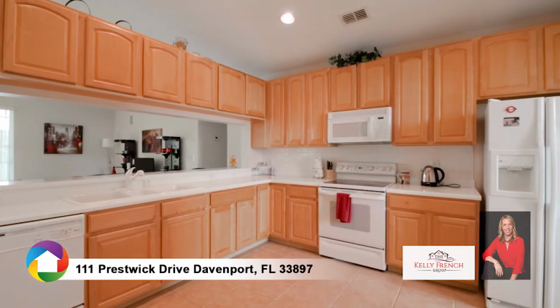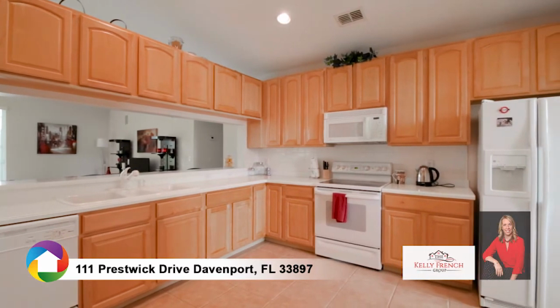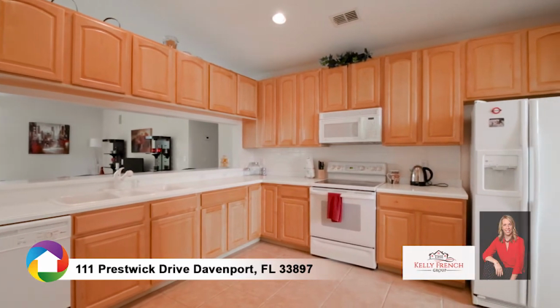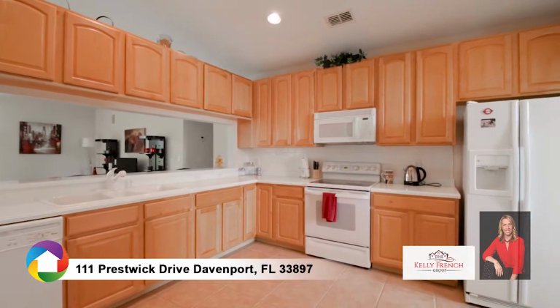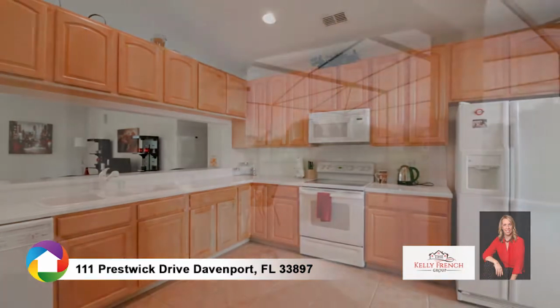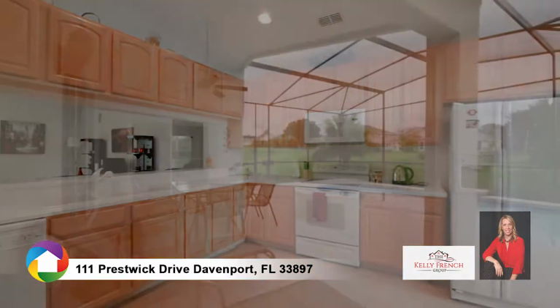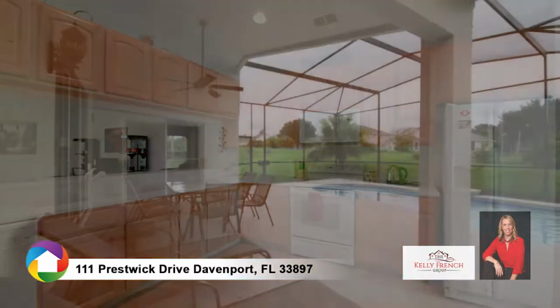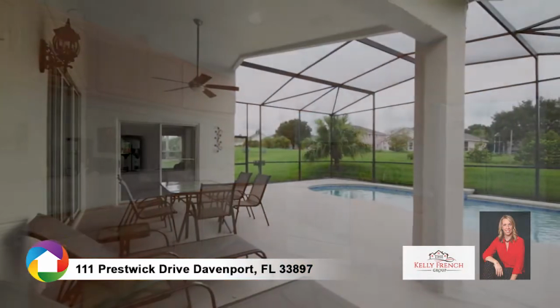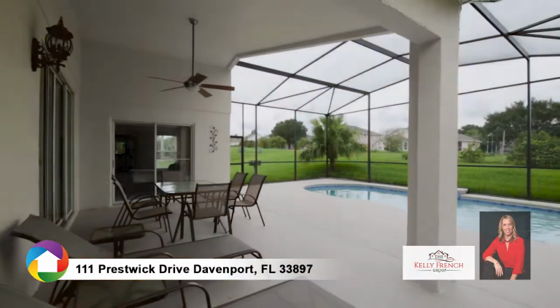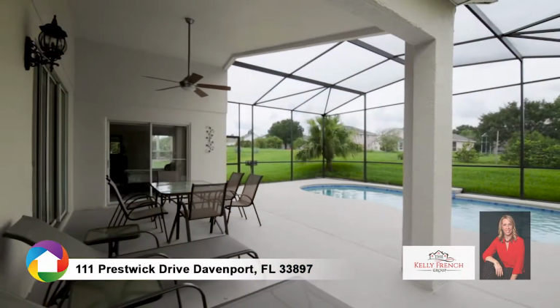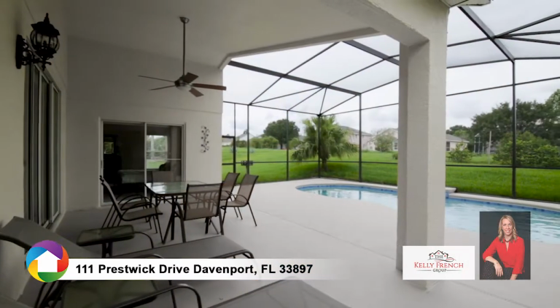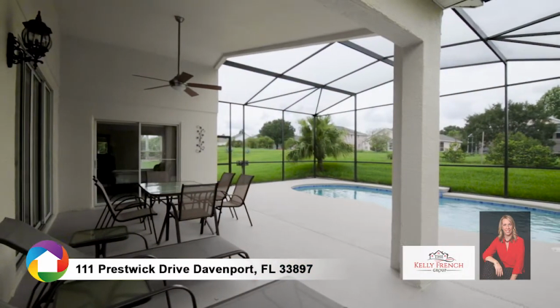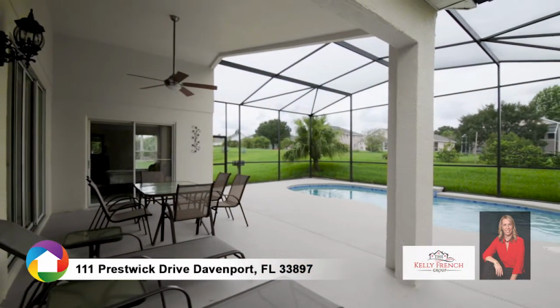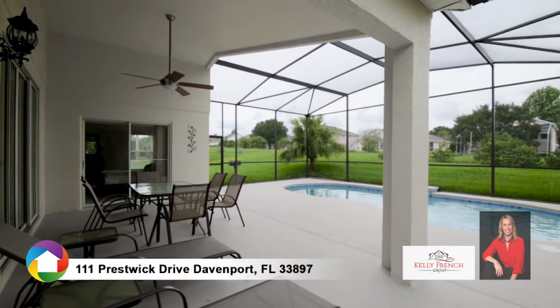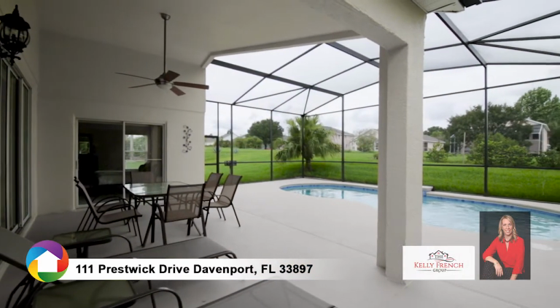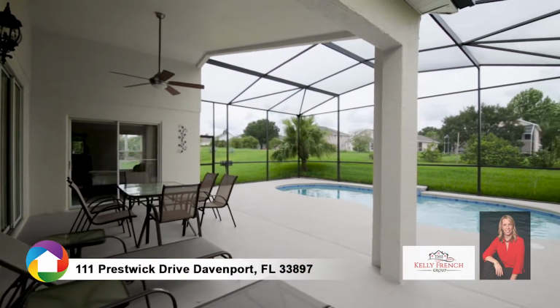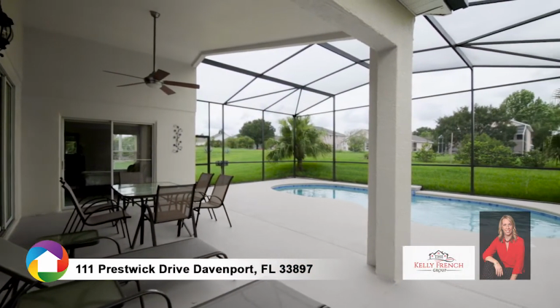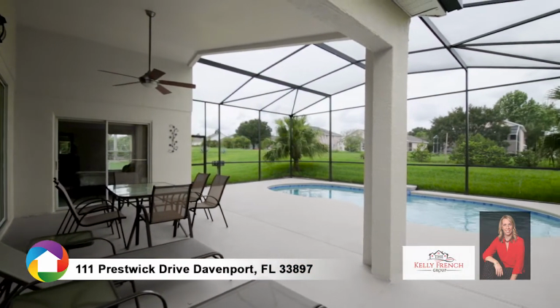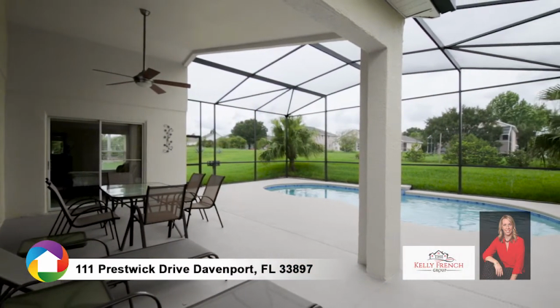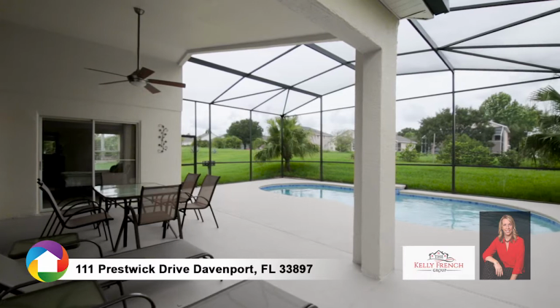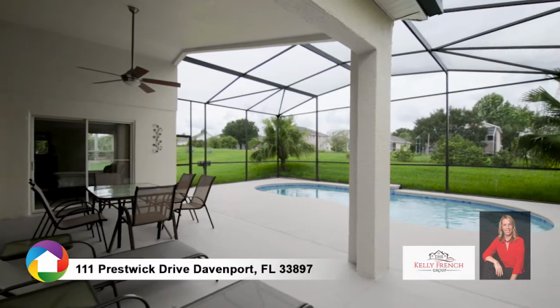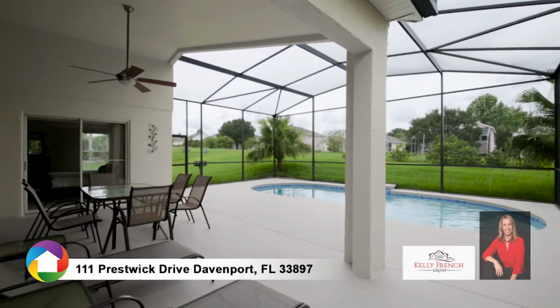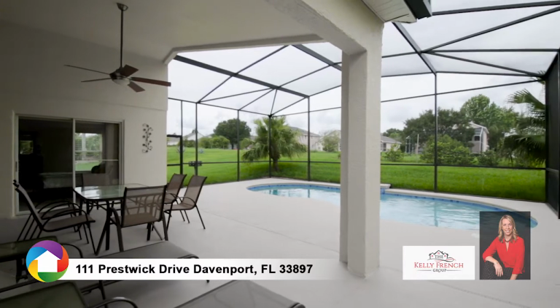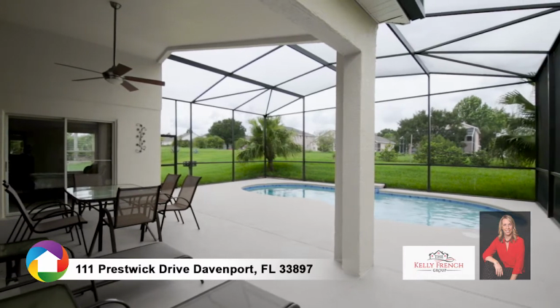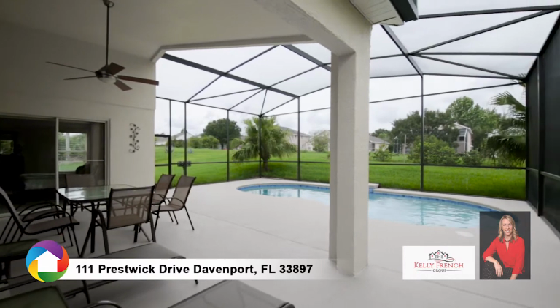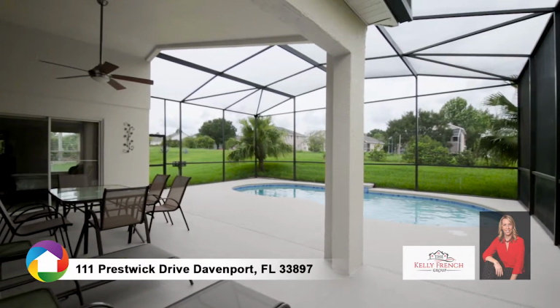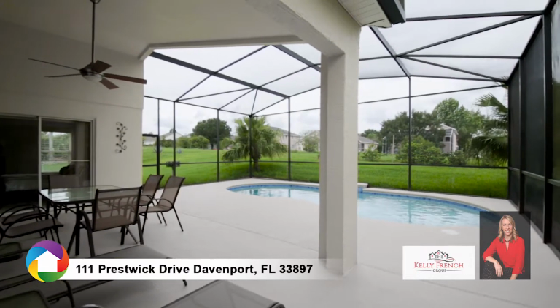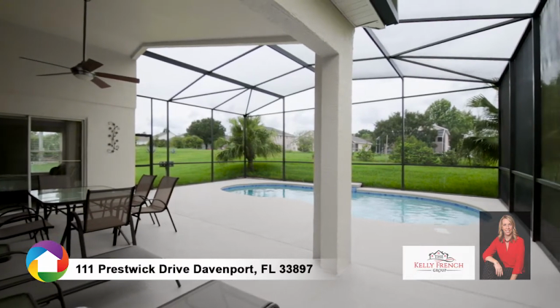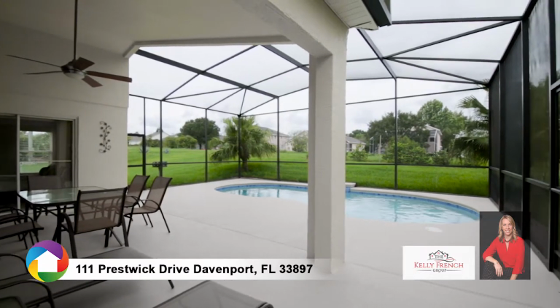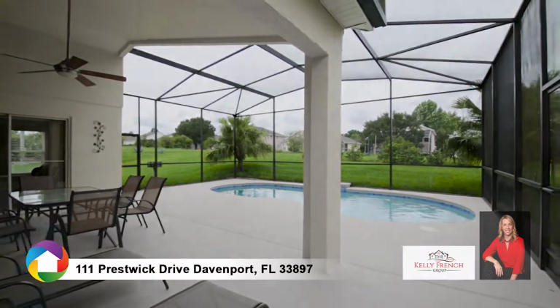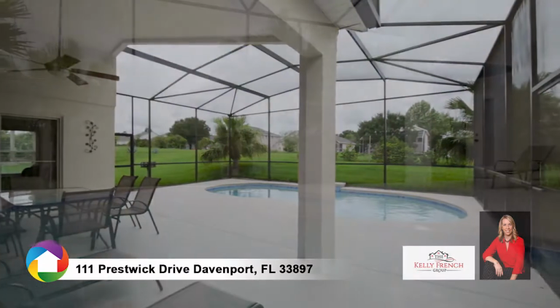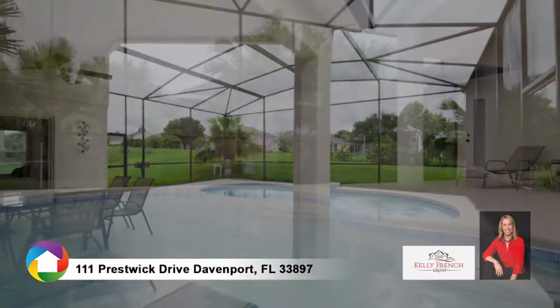Extend your entertainment to the screened pool and covered lanai, offering enough space to relax and enjoy the Florida weather.